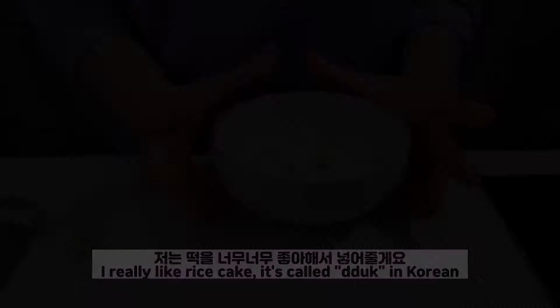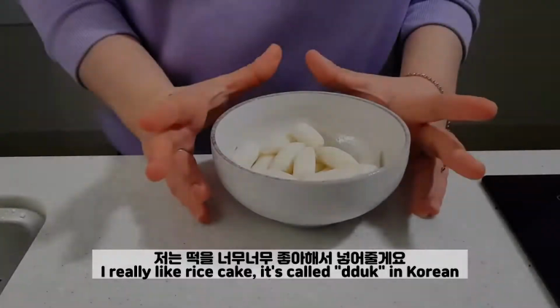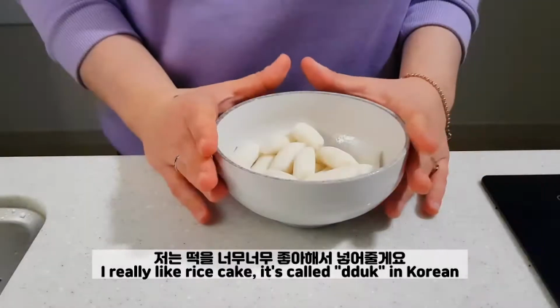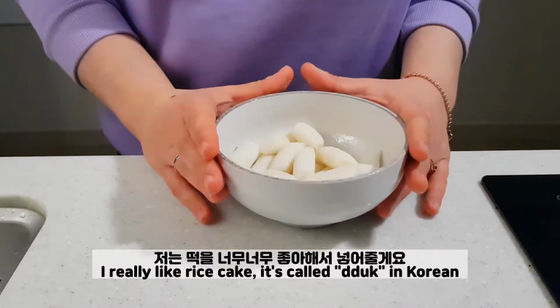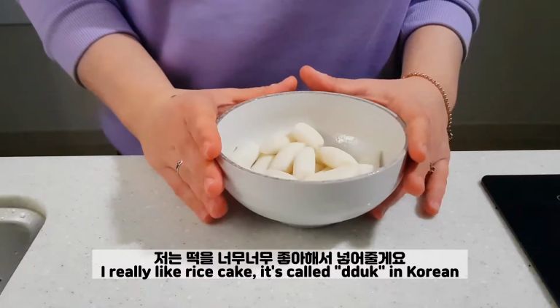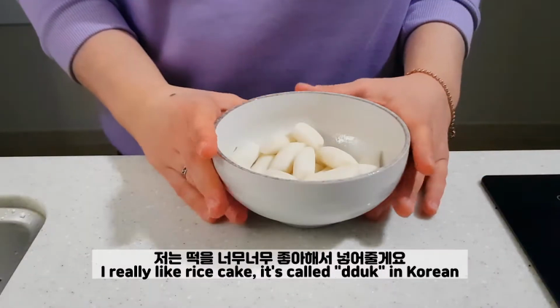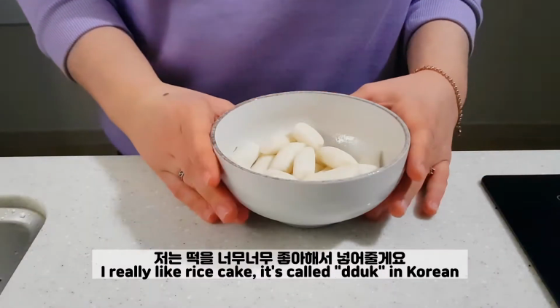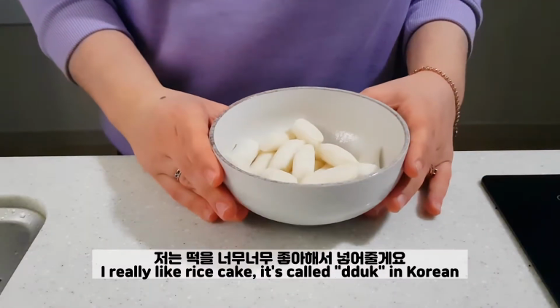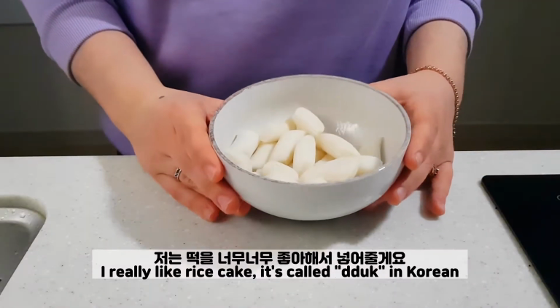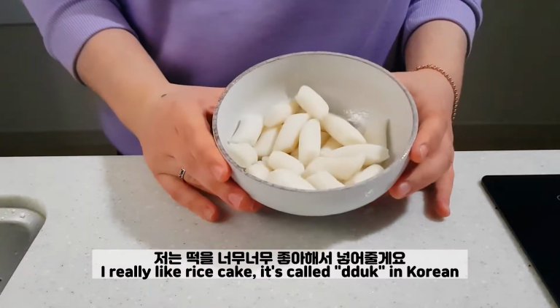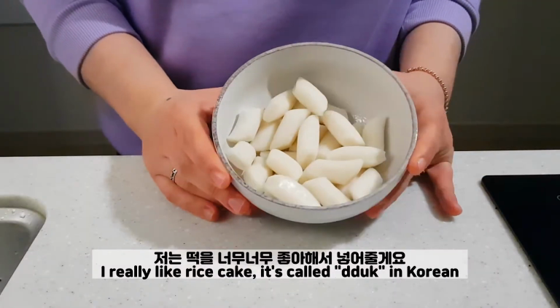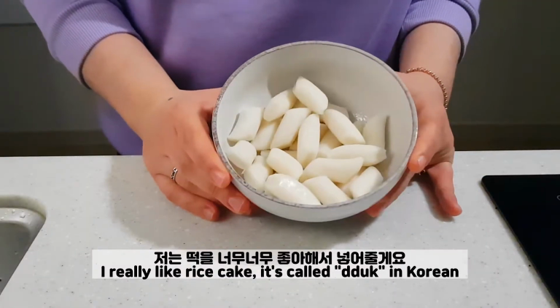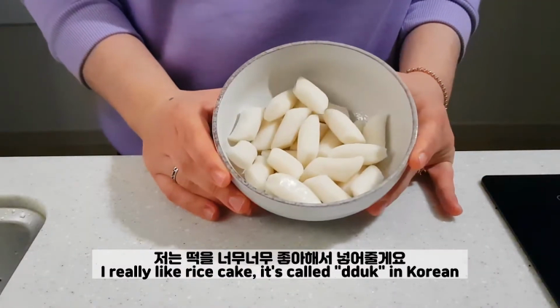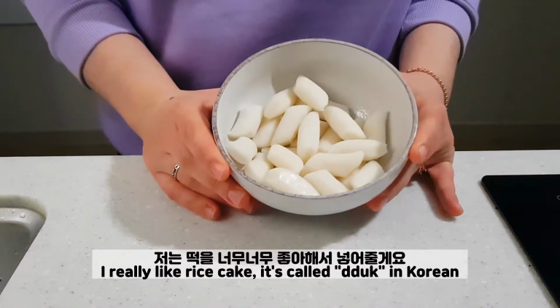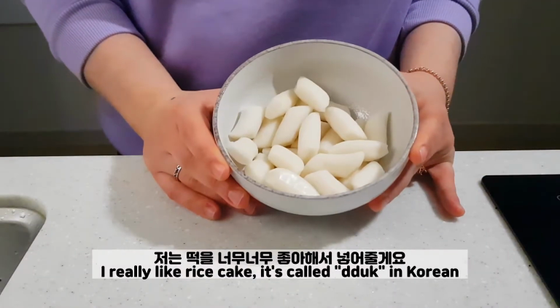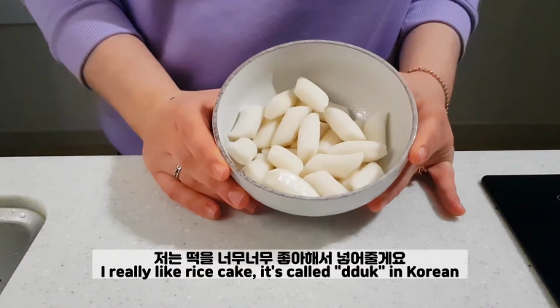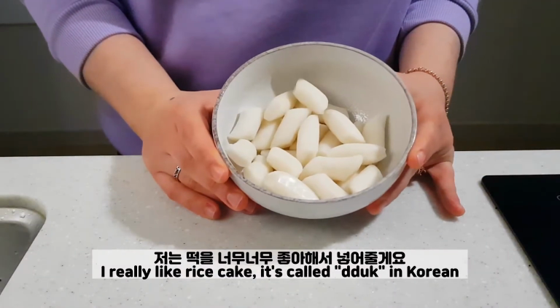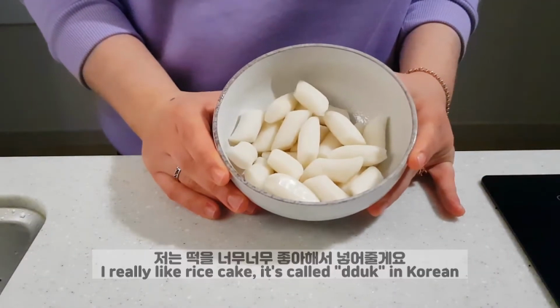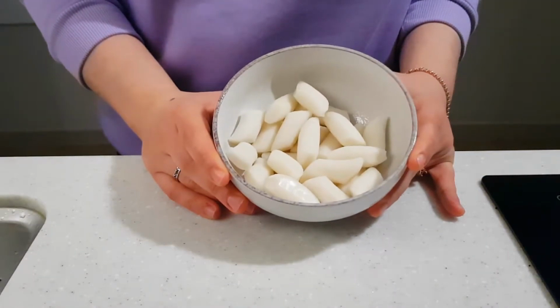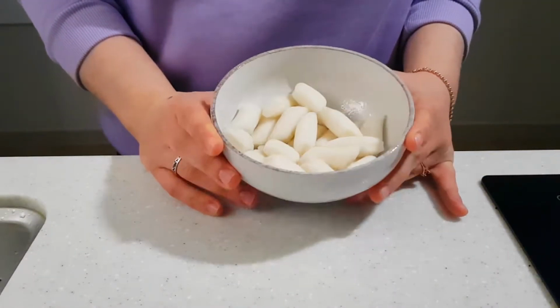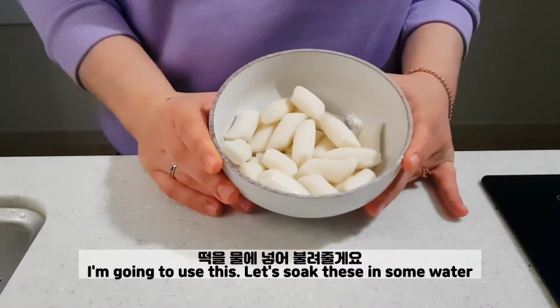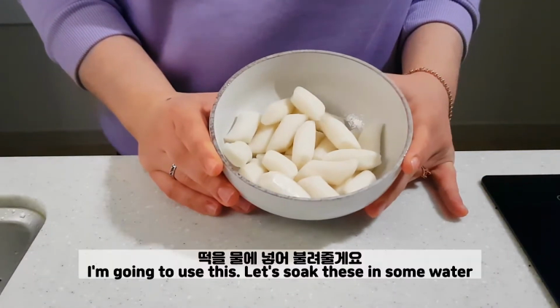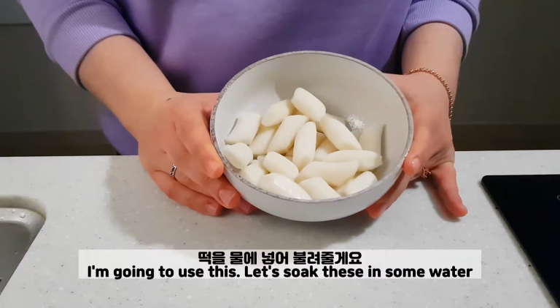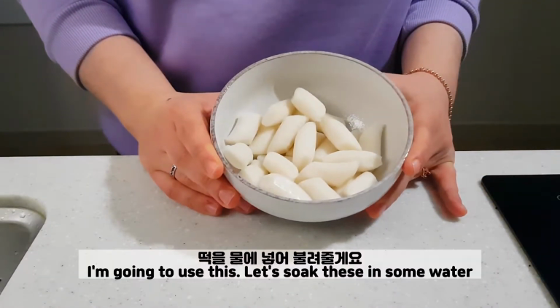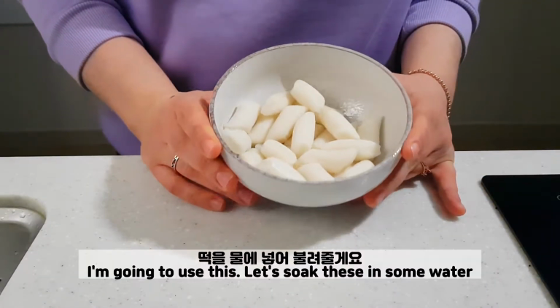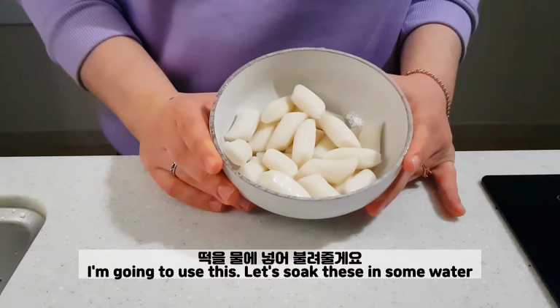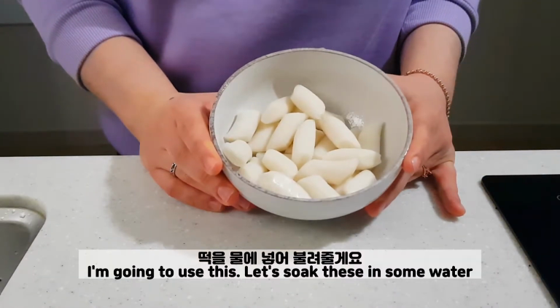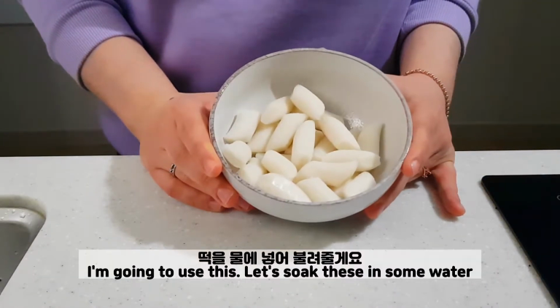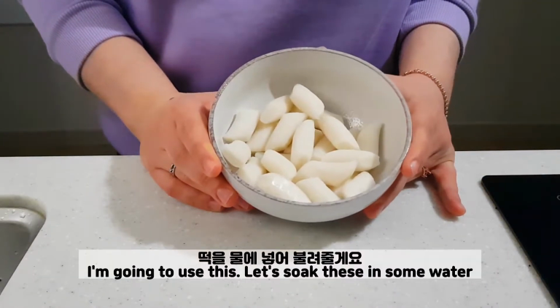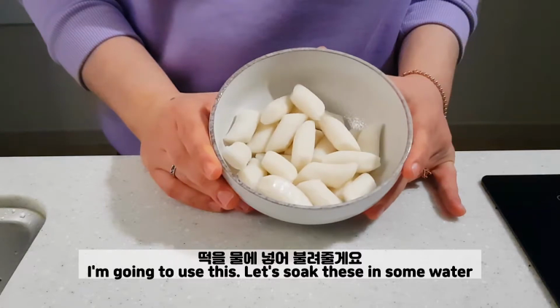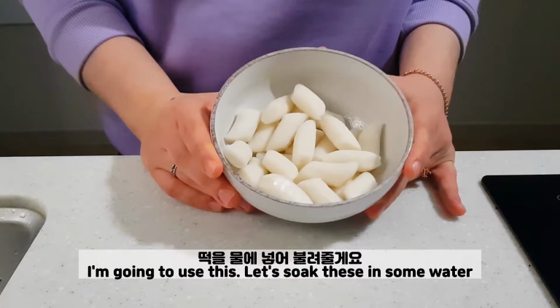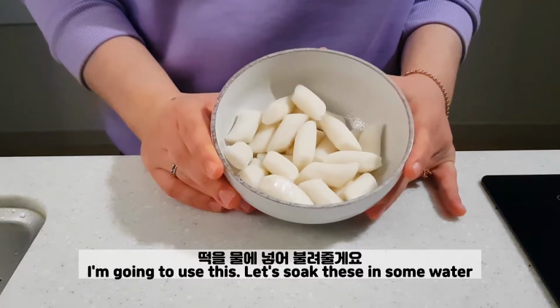I really like rice cake — it's called tteok in Korean. I'm going to use this. Let's soak these in some water.